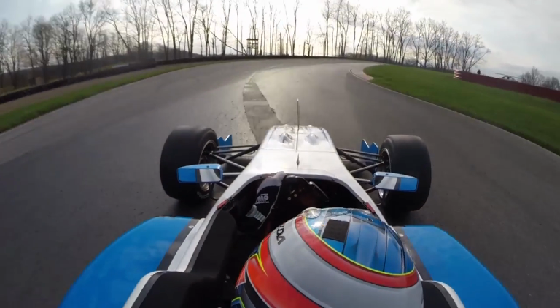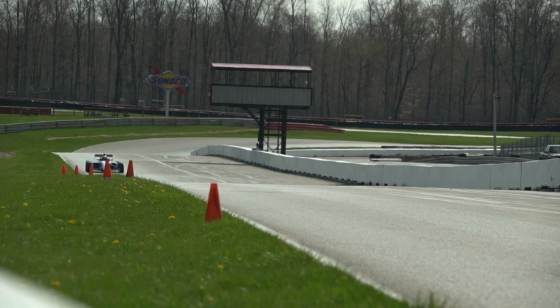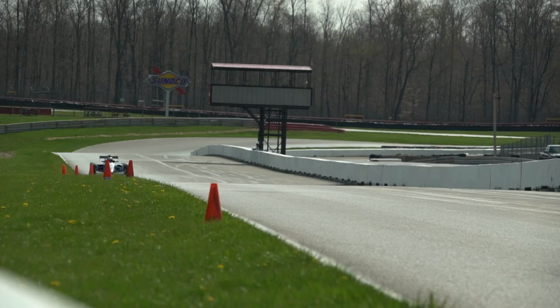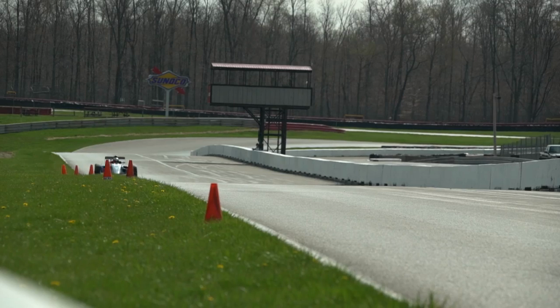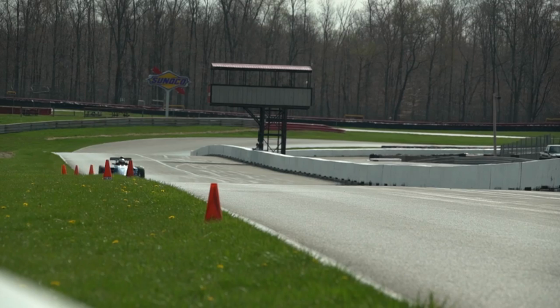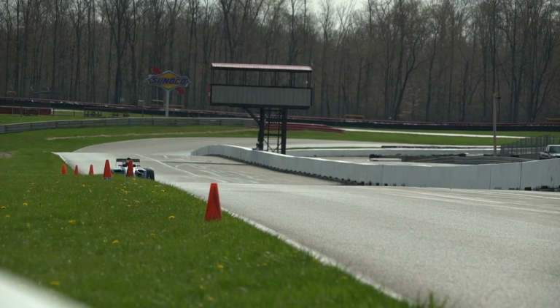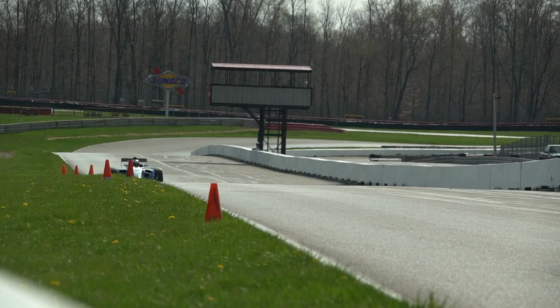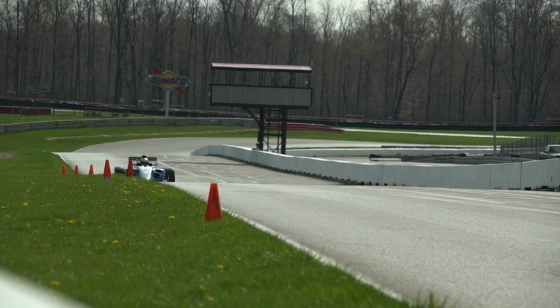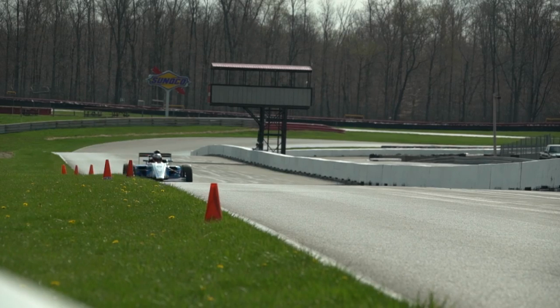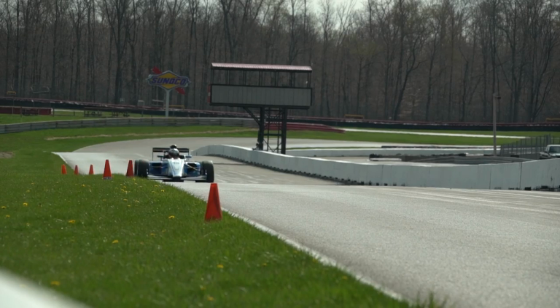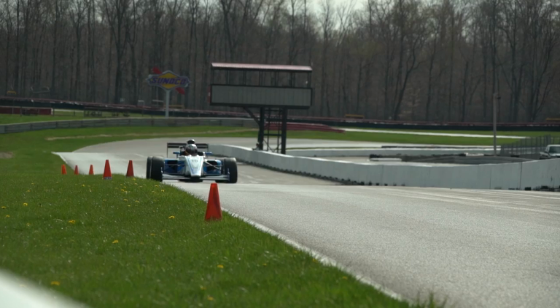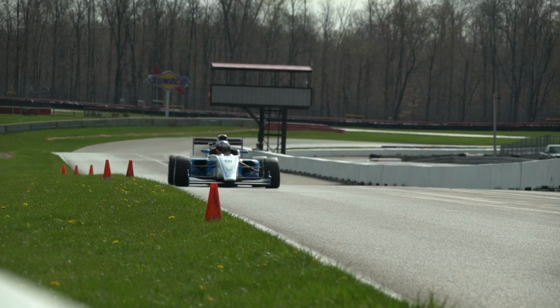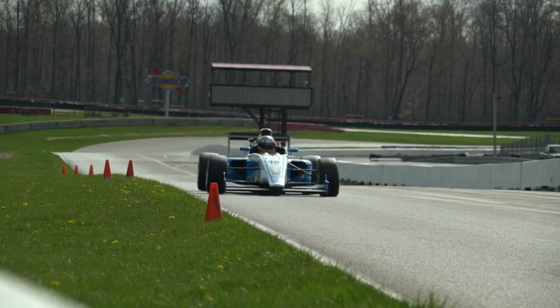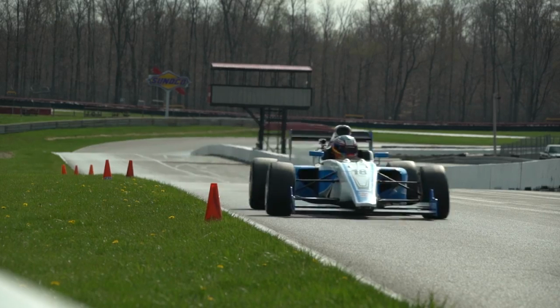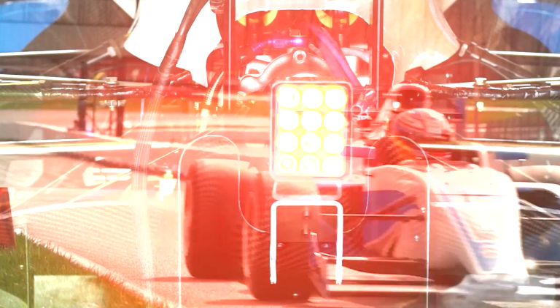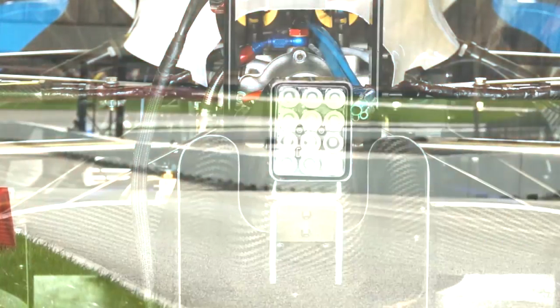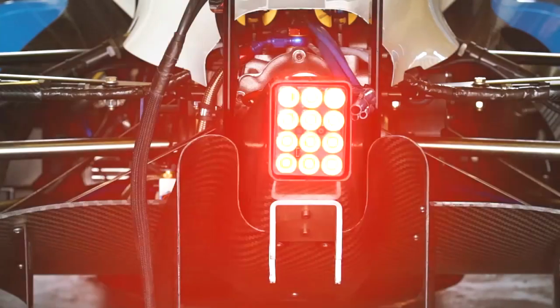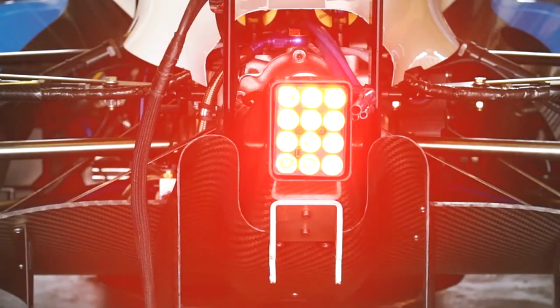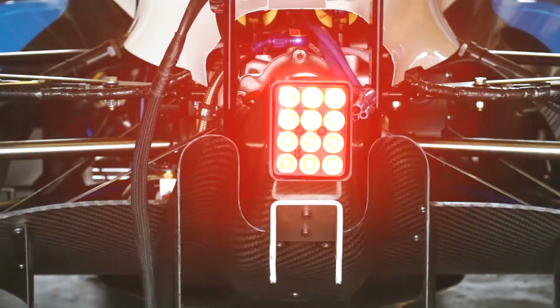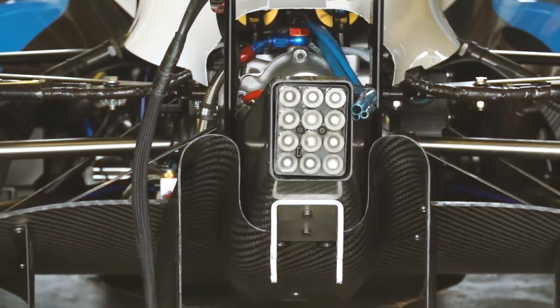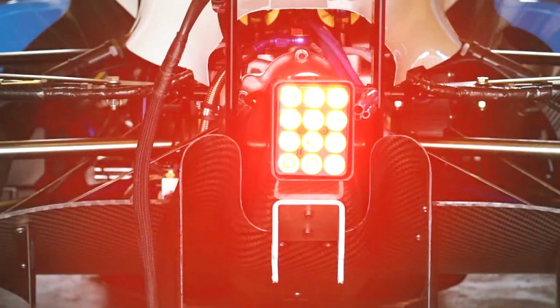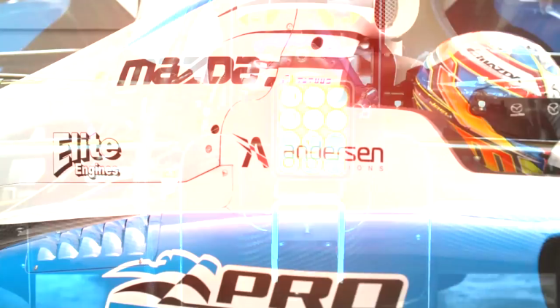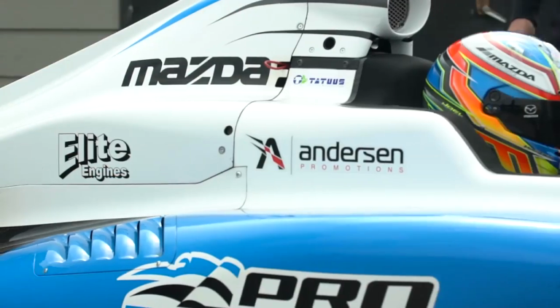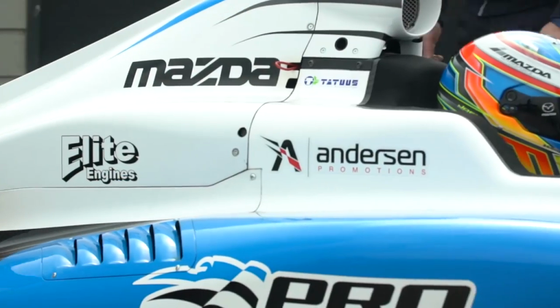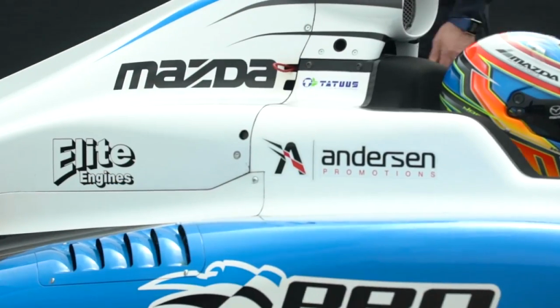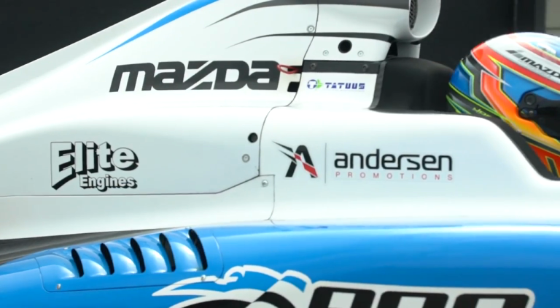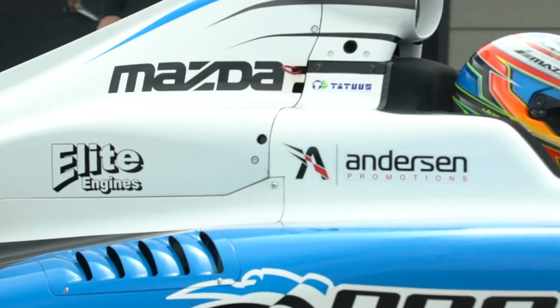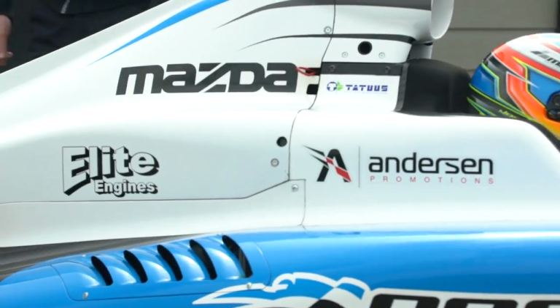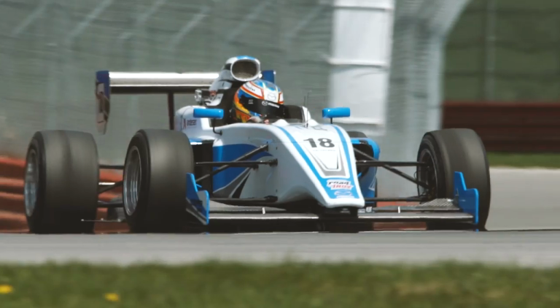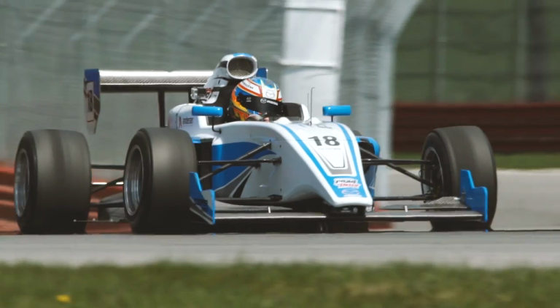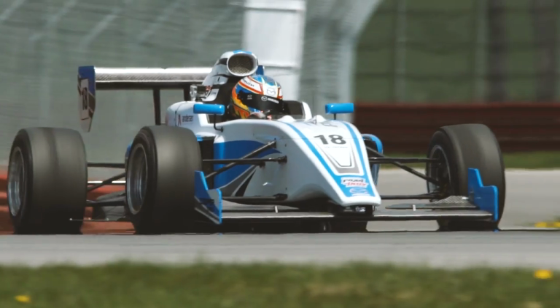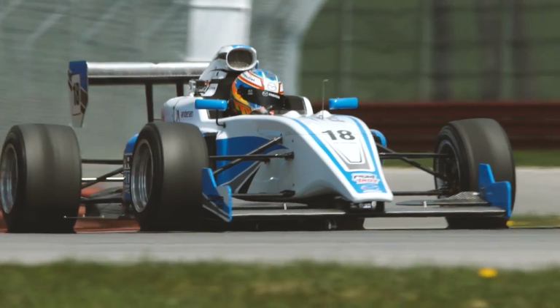The cool part is it revs all the way to nine grand. It's going to be a great platform for the Mazda Road to Indy.